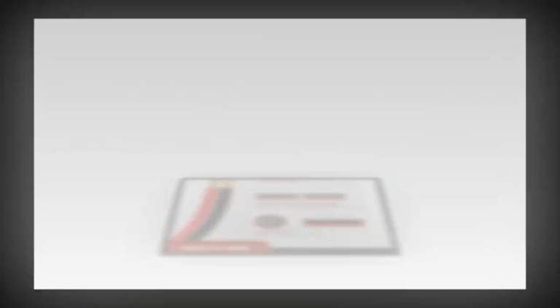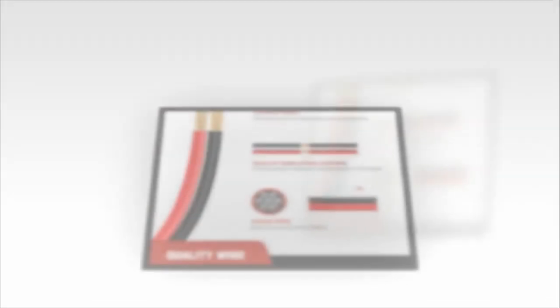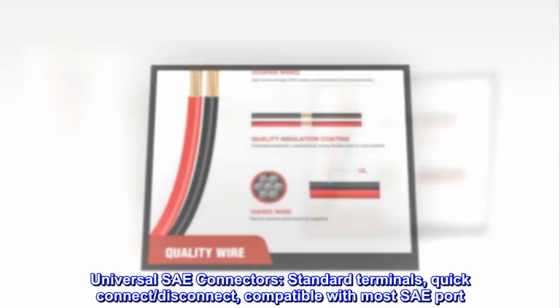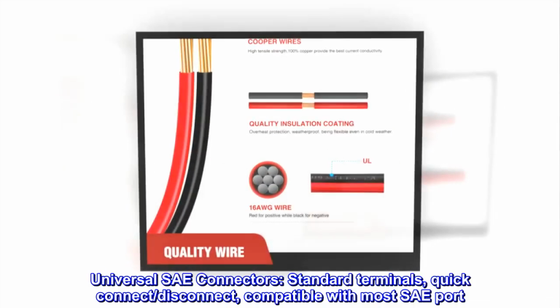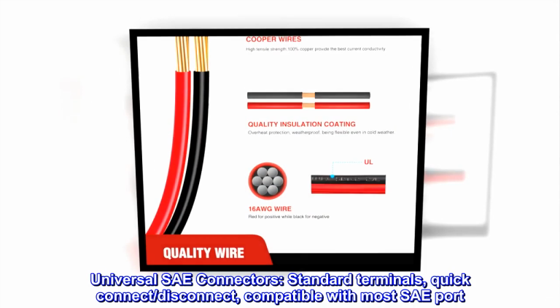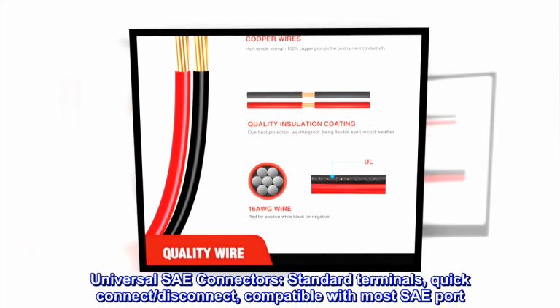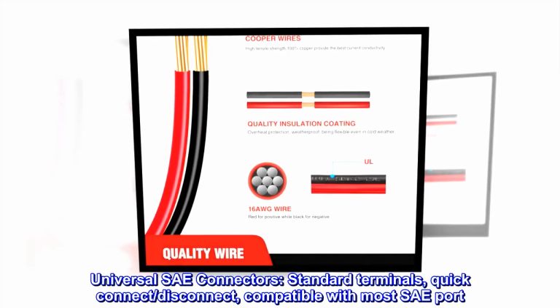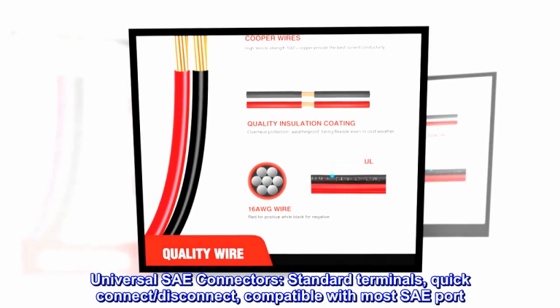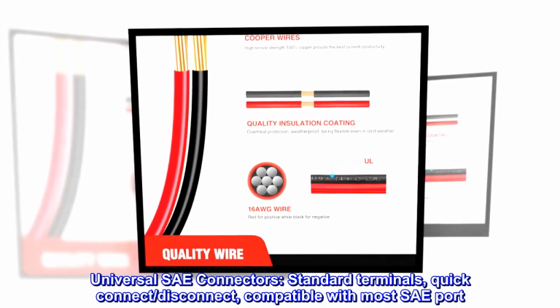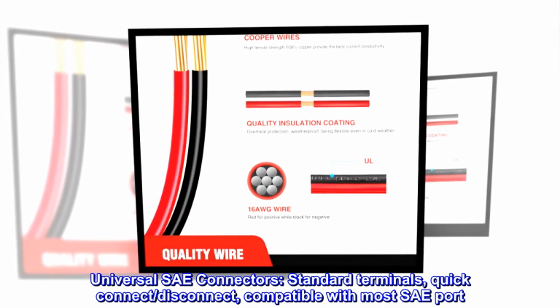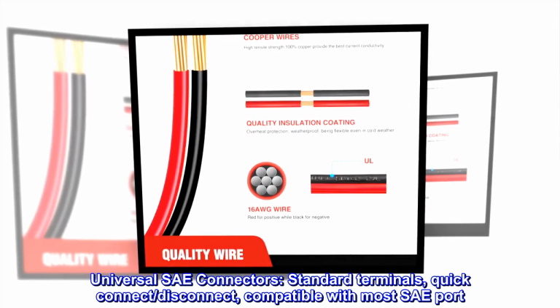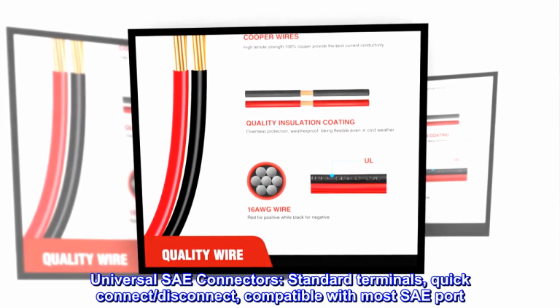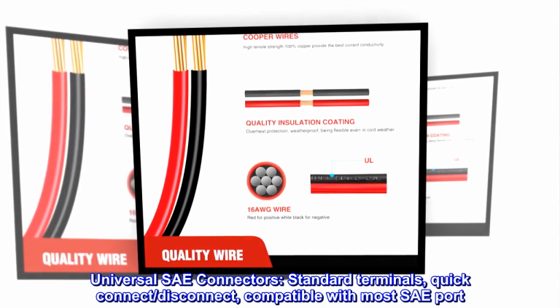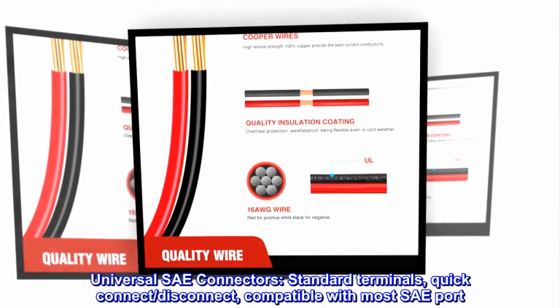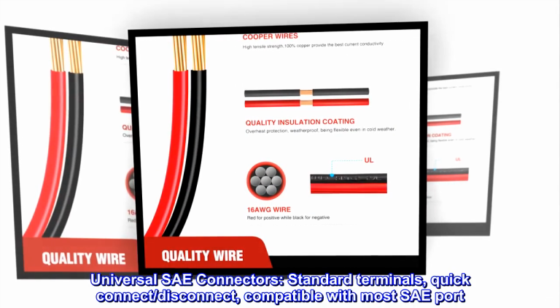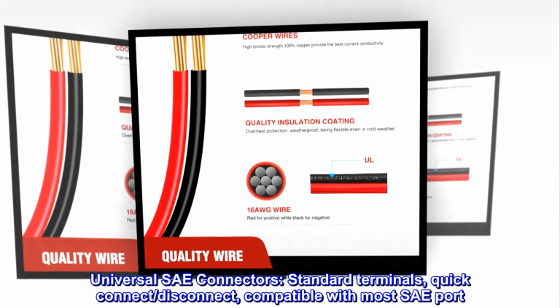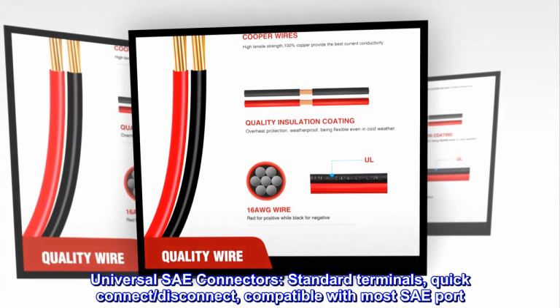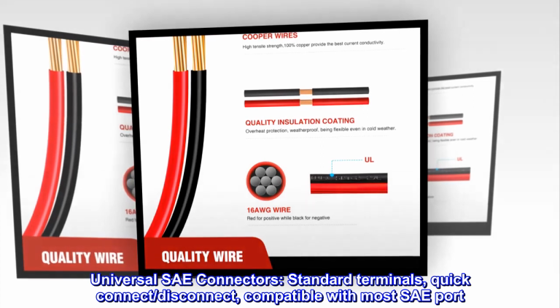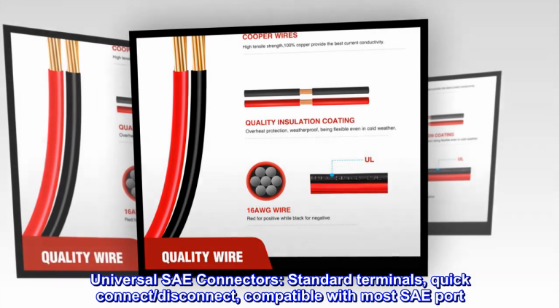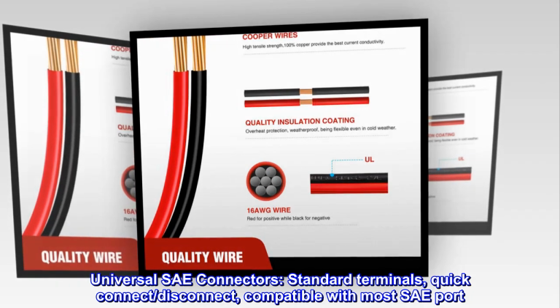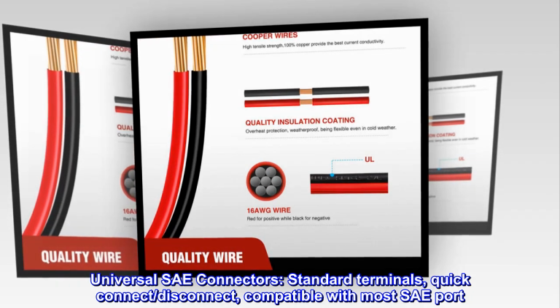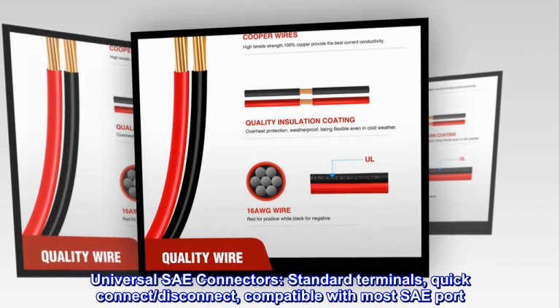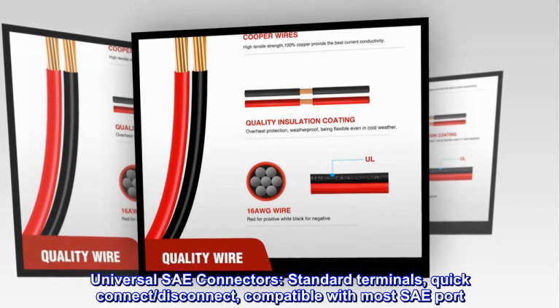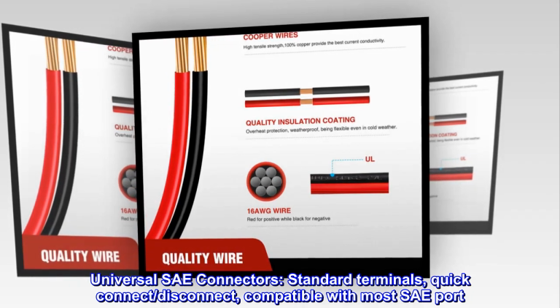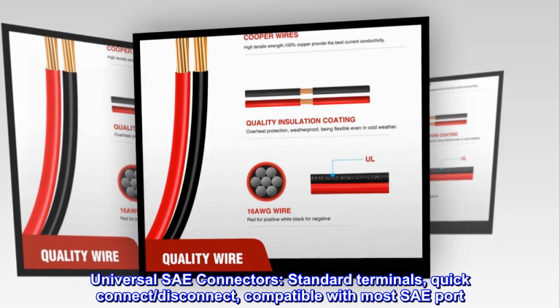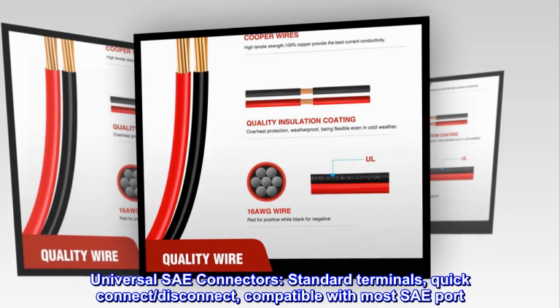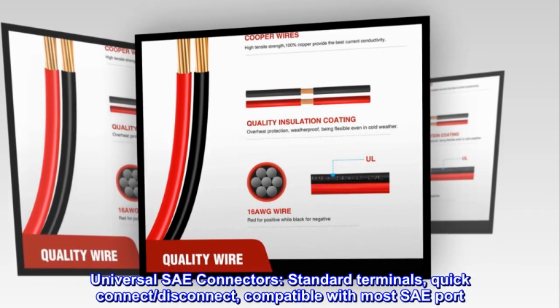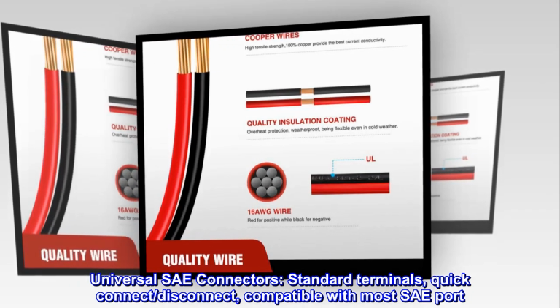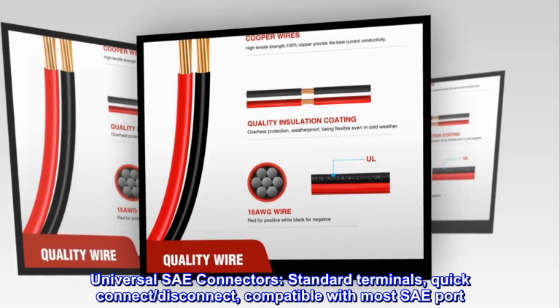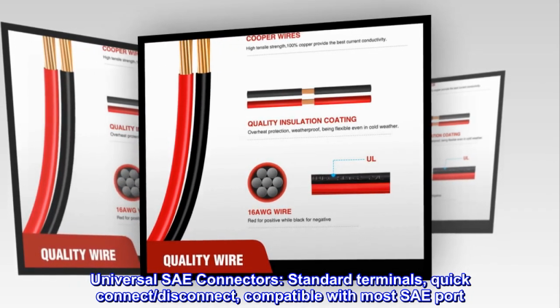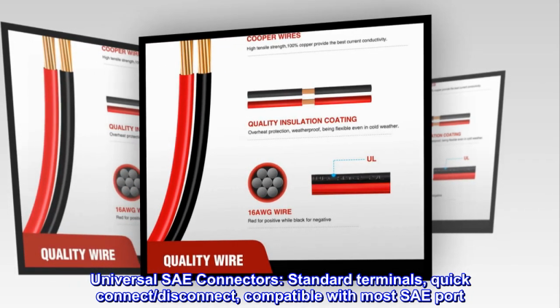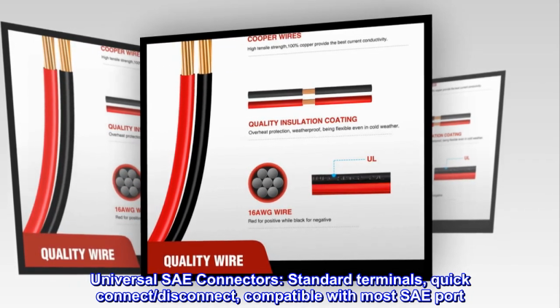Universal SAE connectors. Standard terminals, quick connect, disconnect, compatible with most SAE ports.